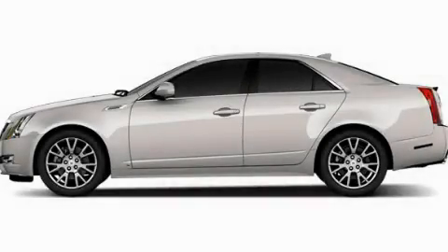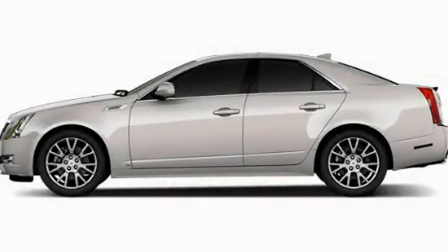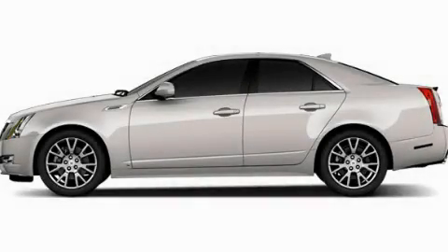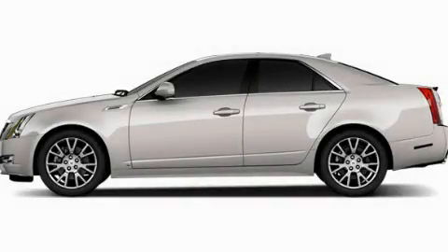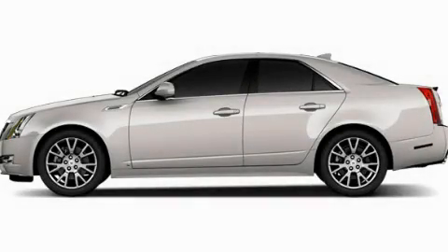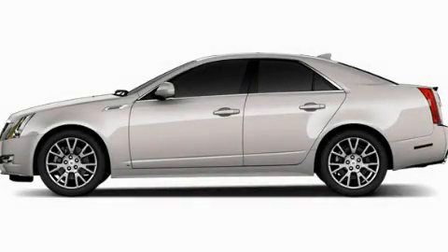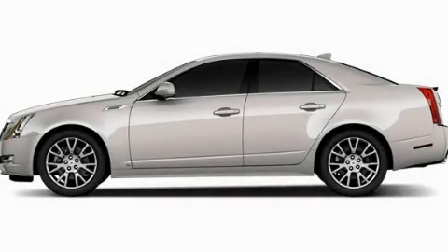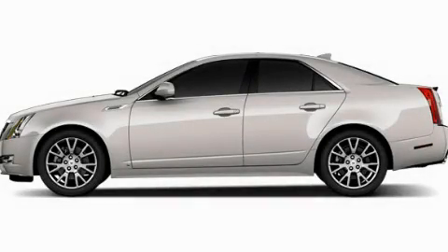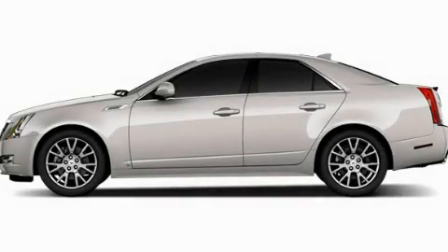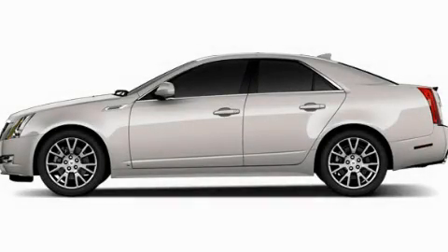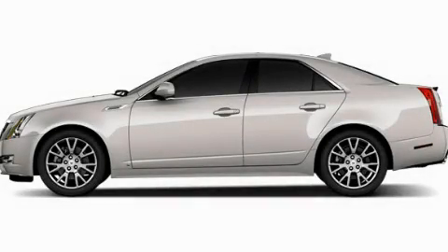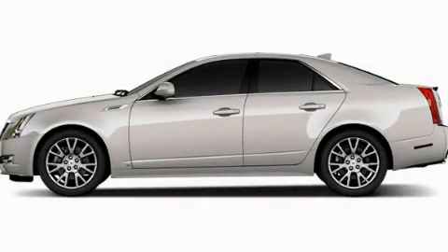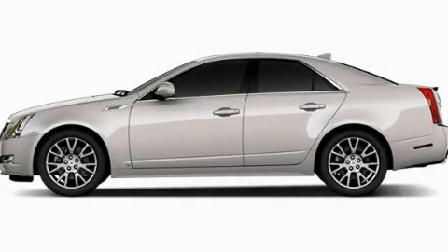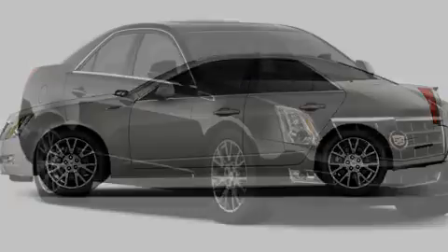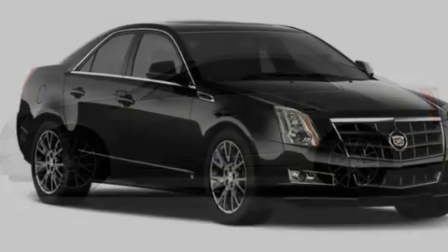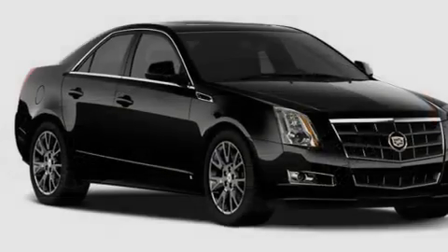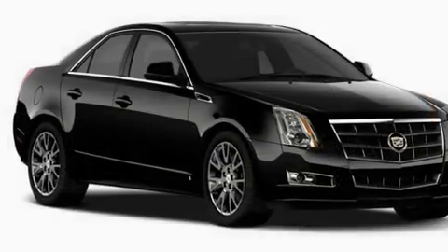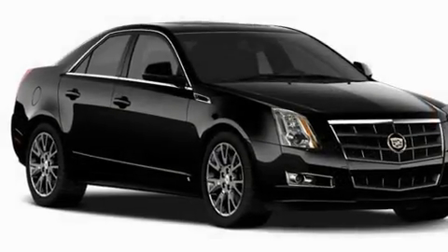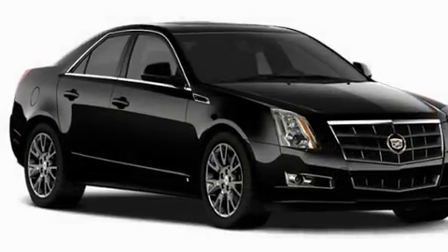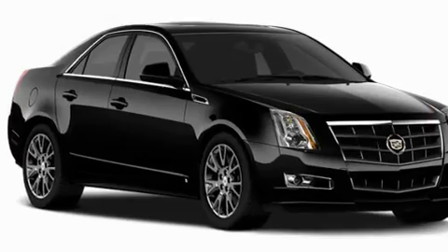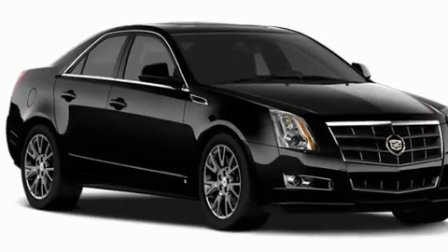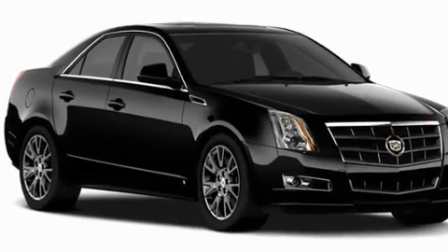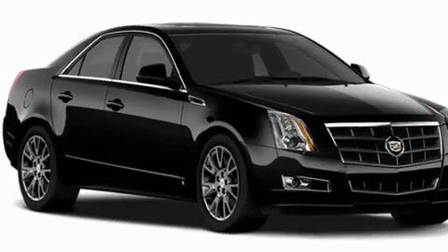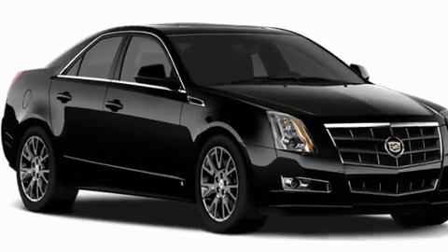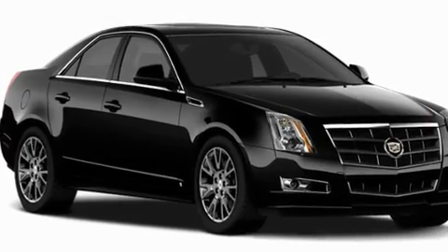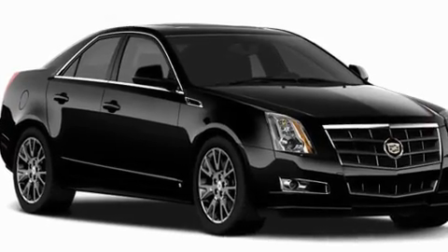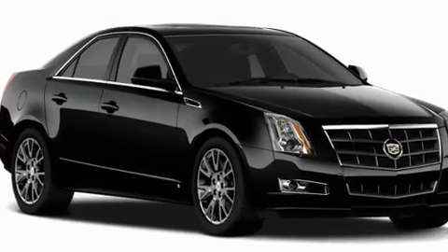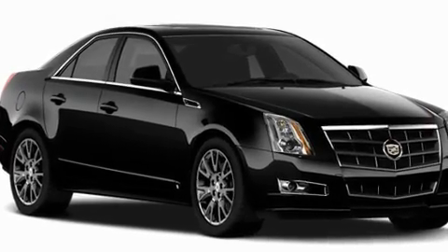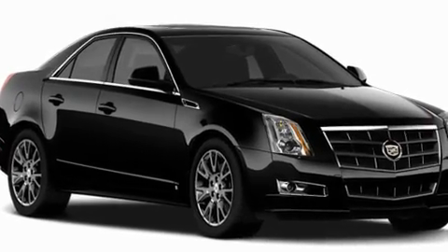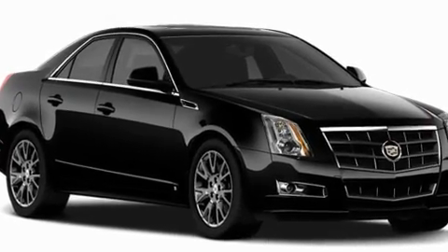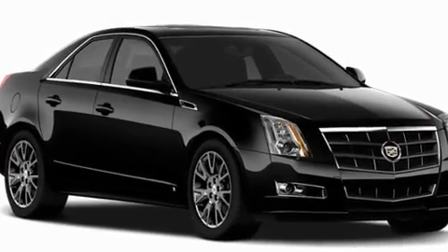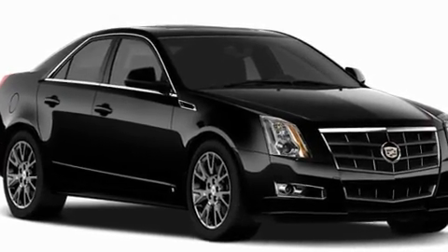This is a brand new 2011 Cadillac CTS, a luxurious package designed with the finest elements in mind.